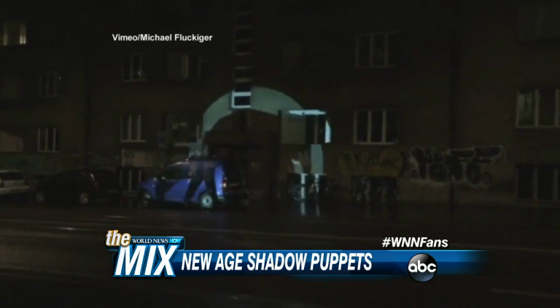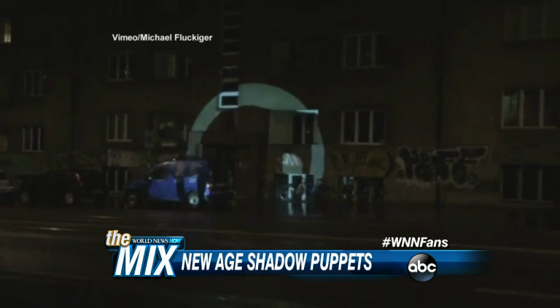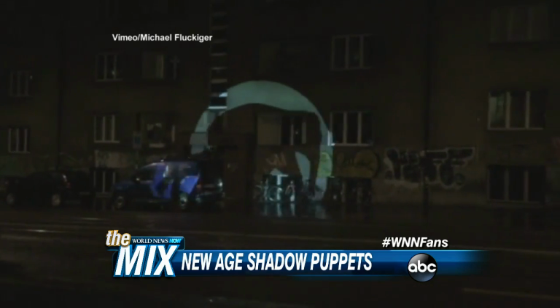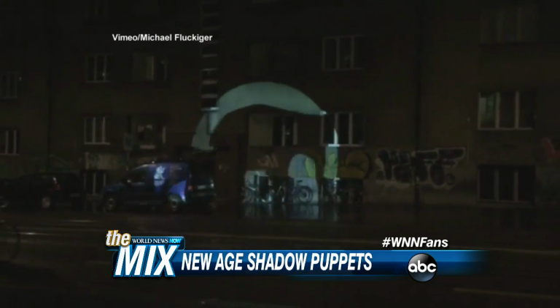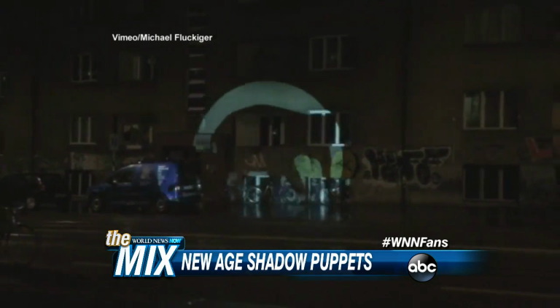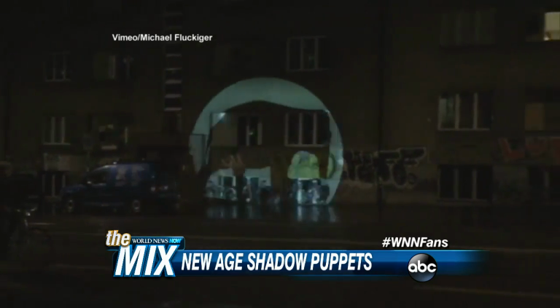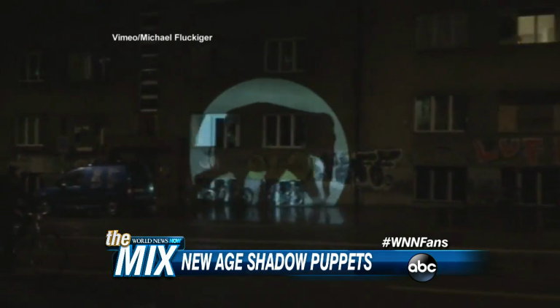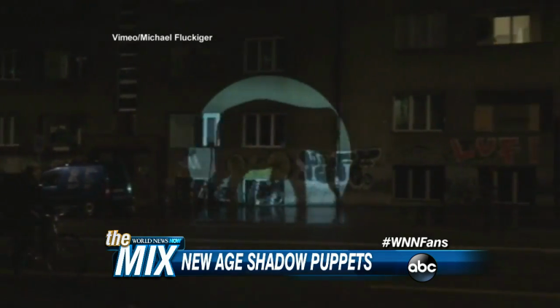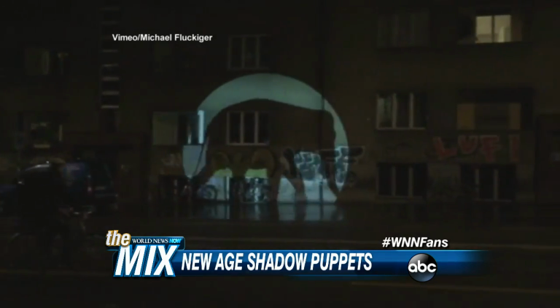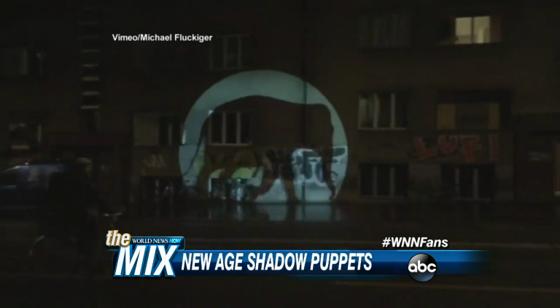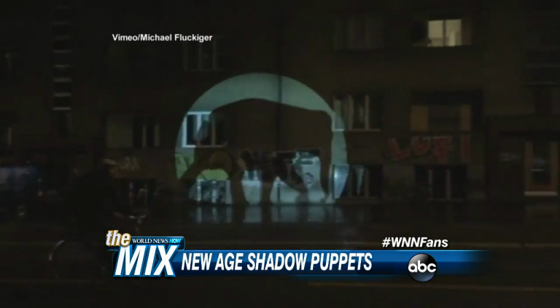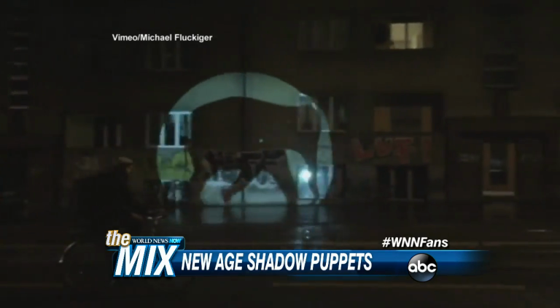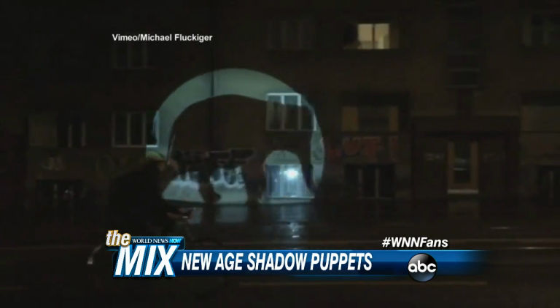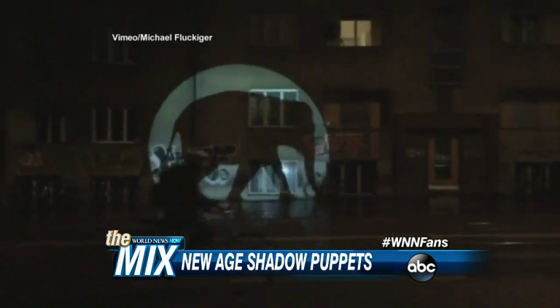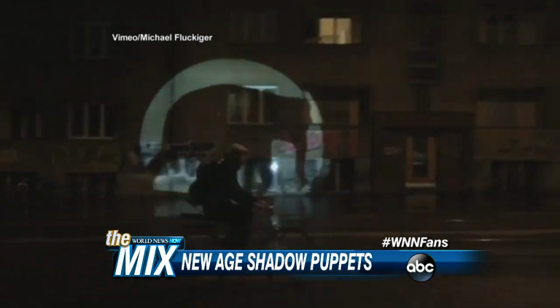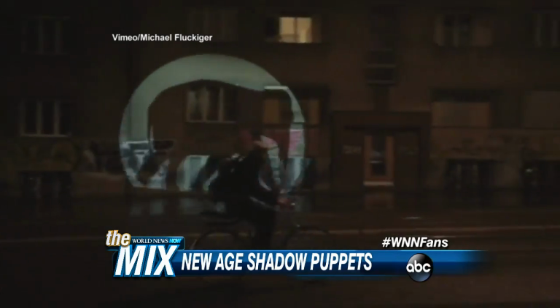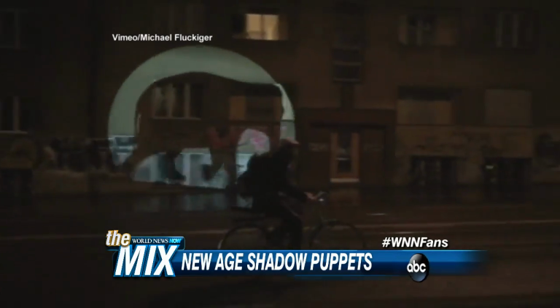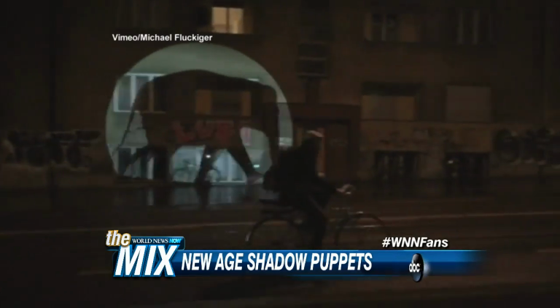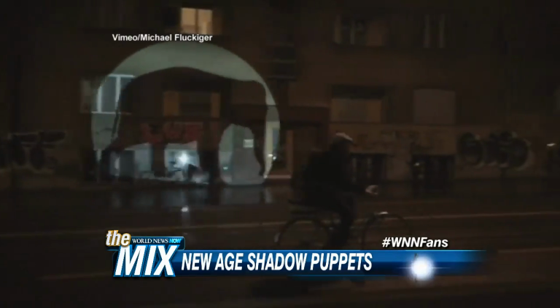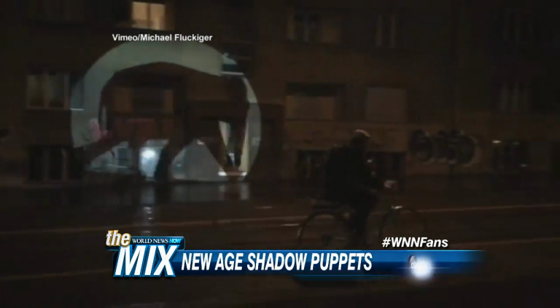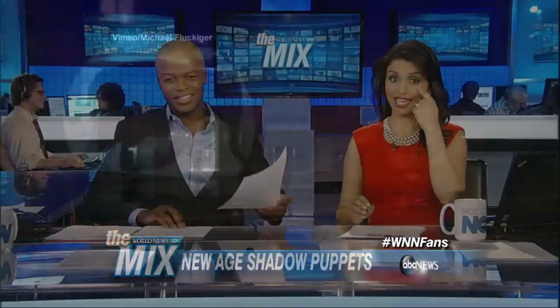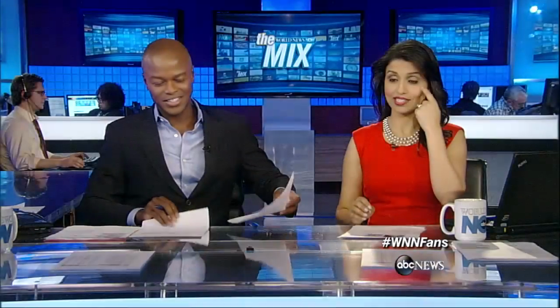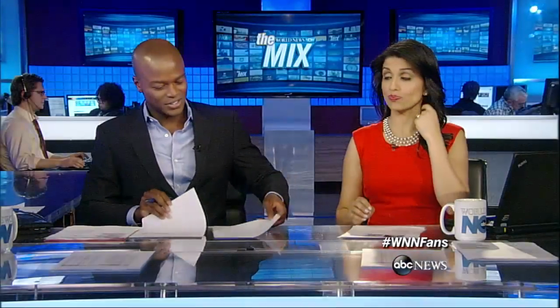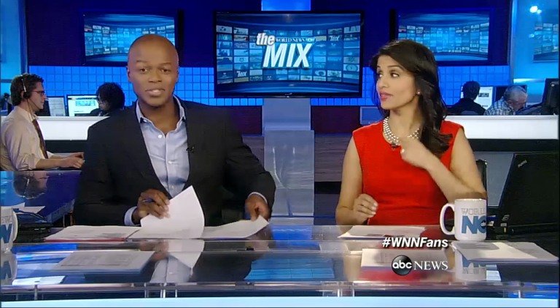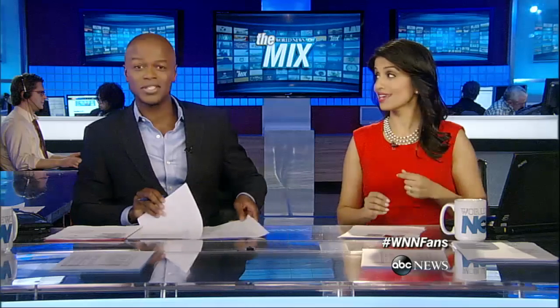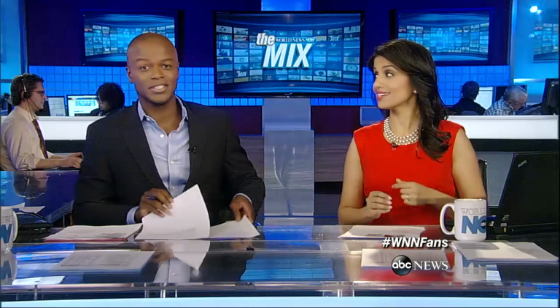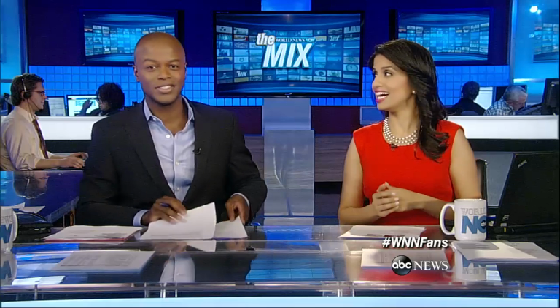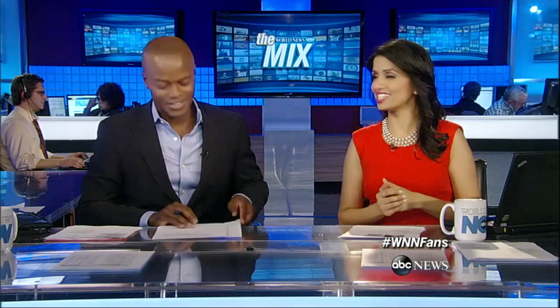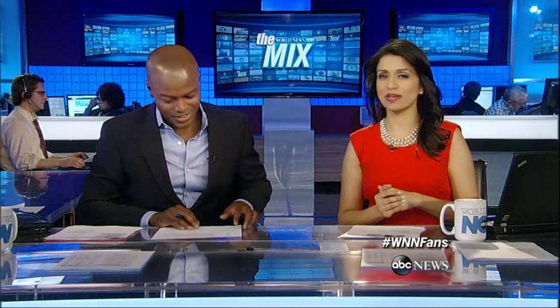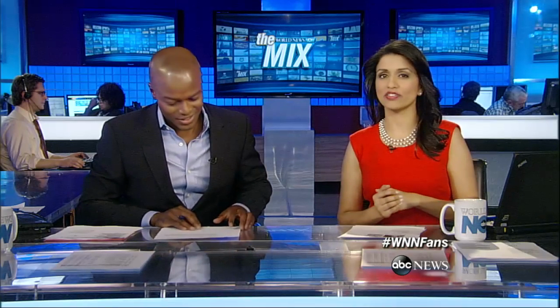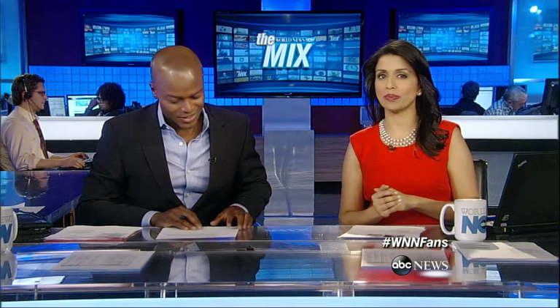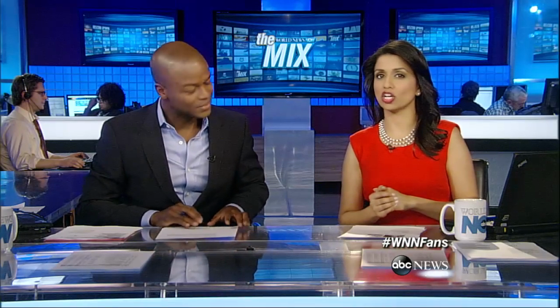Children and adults are entertained for hours. It's a shadow puppet! There he goes — that is something in Switzerland.